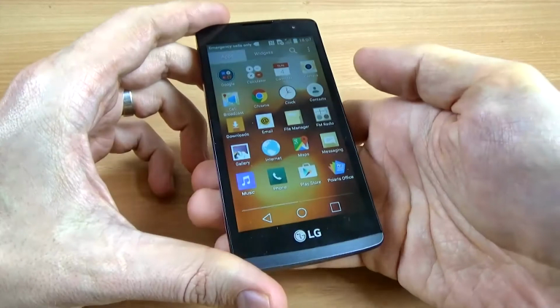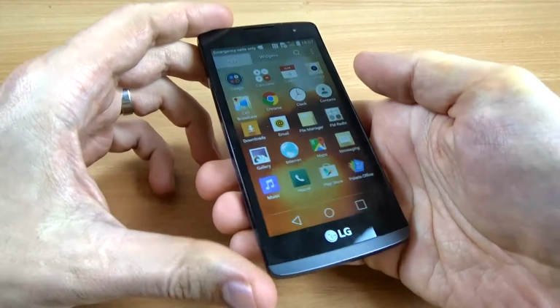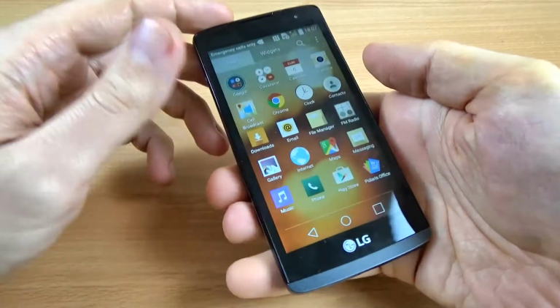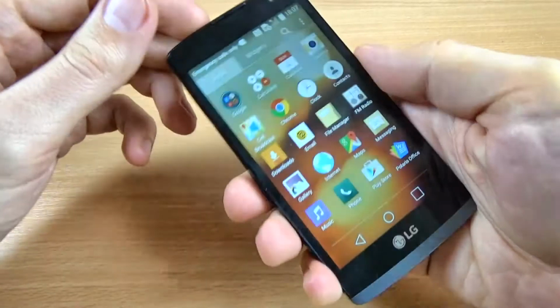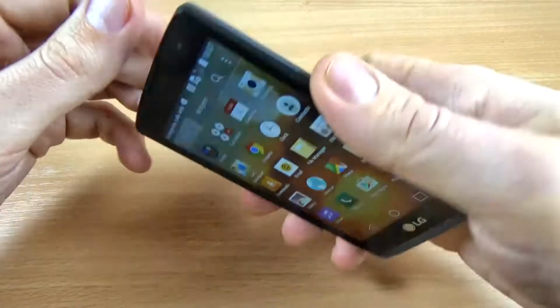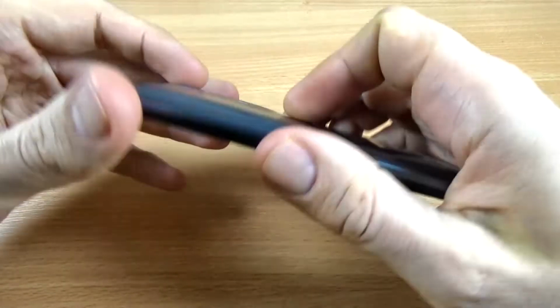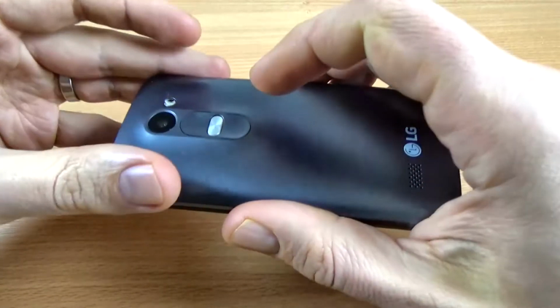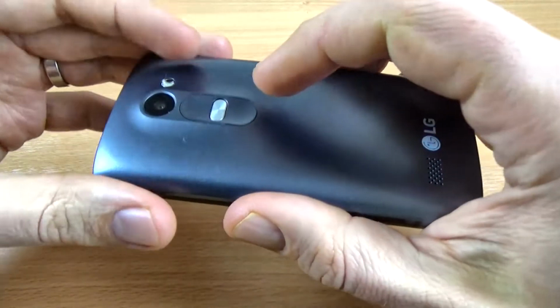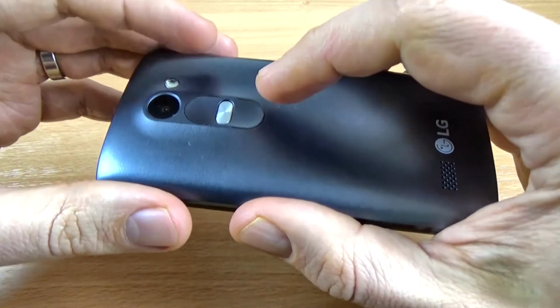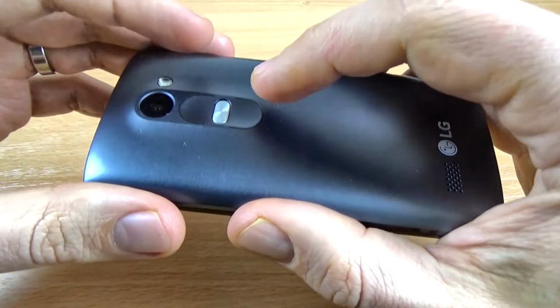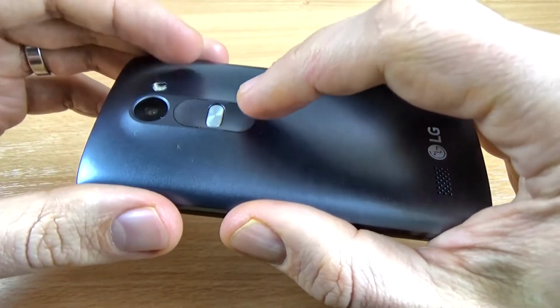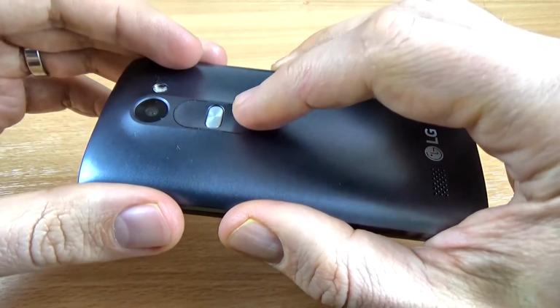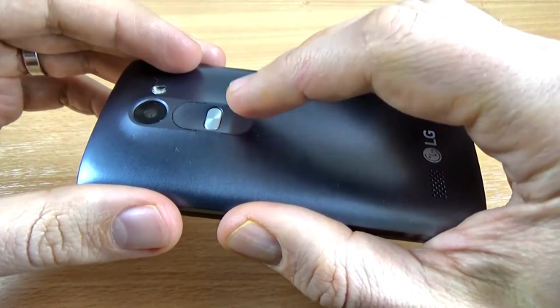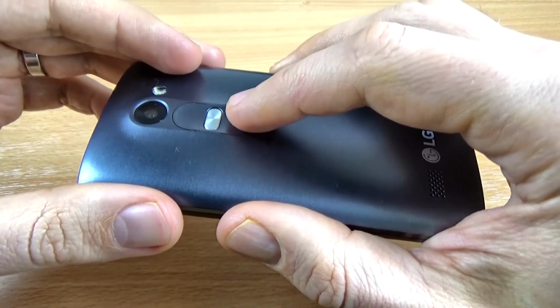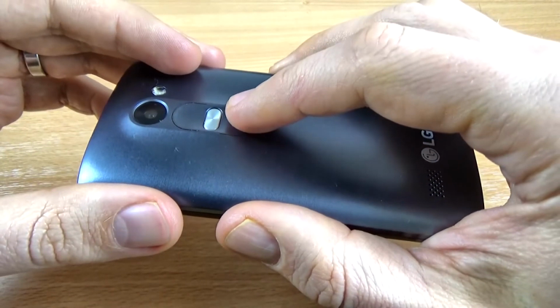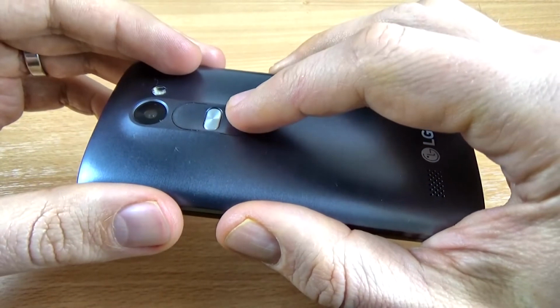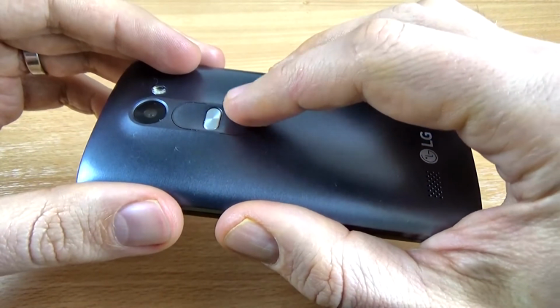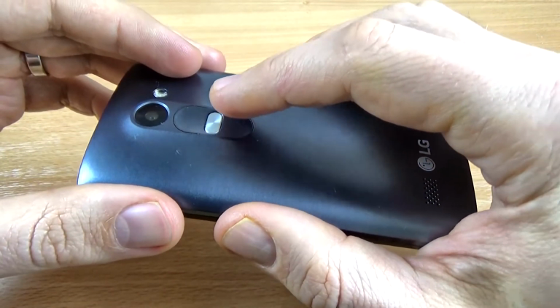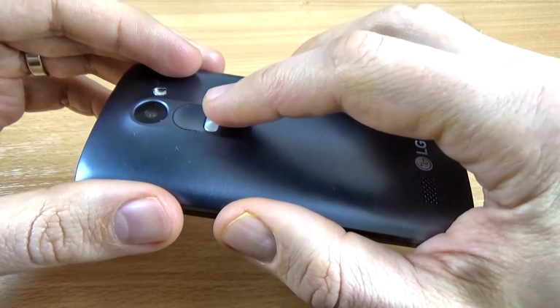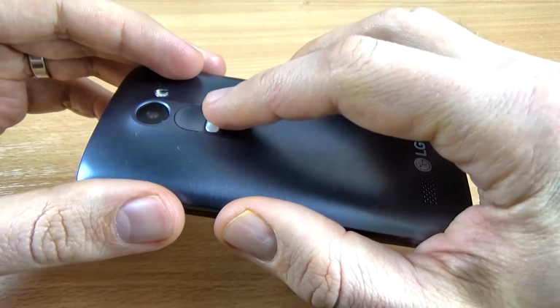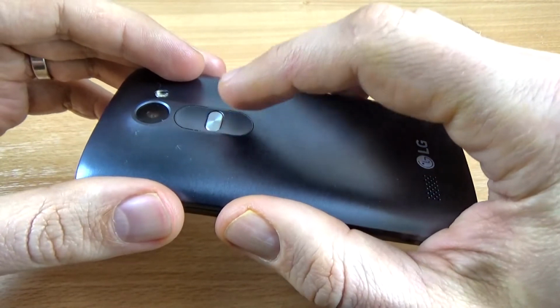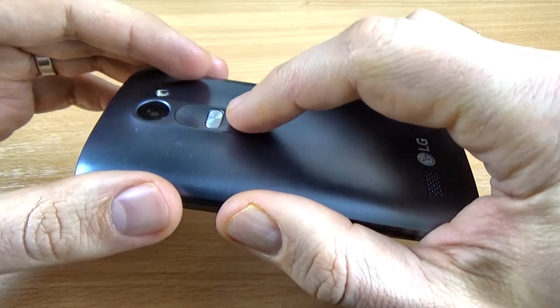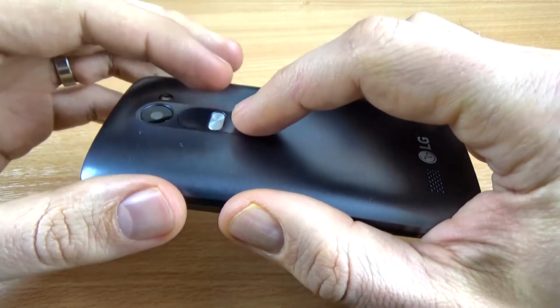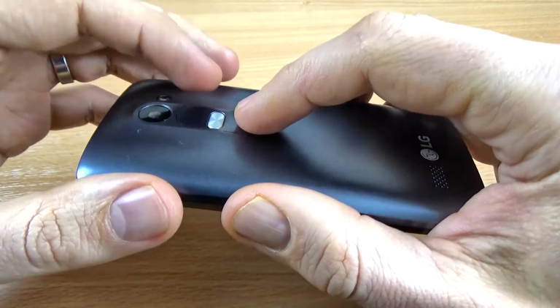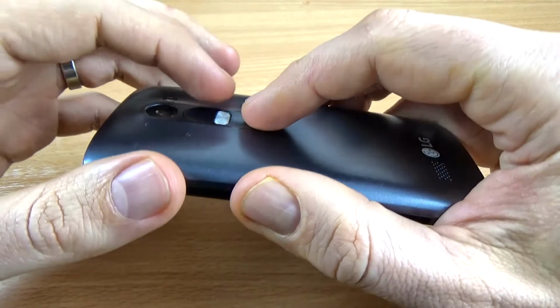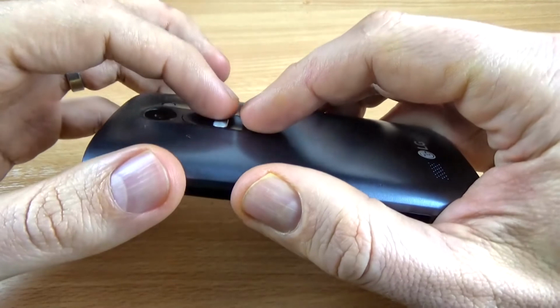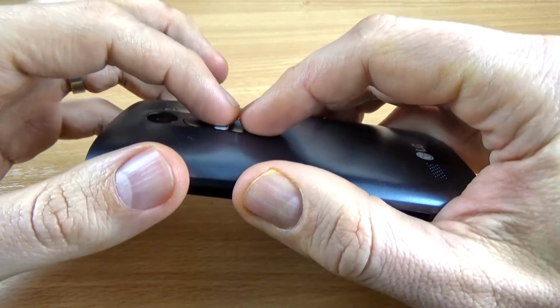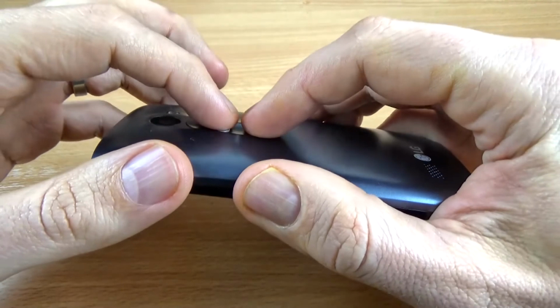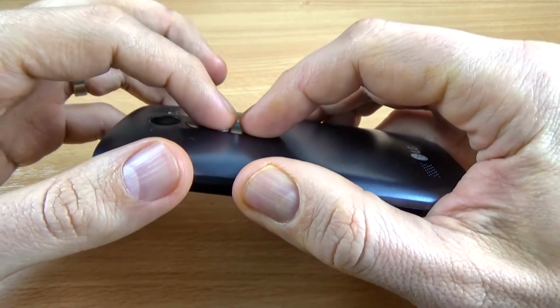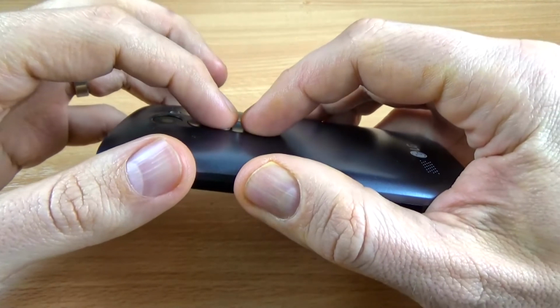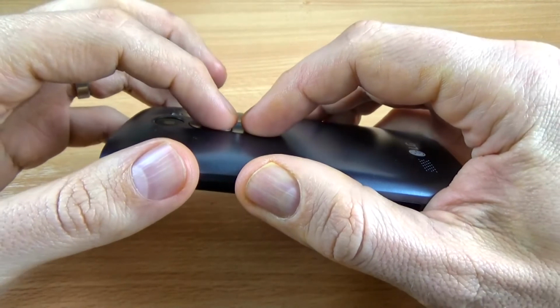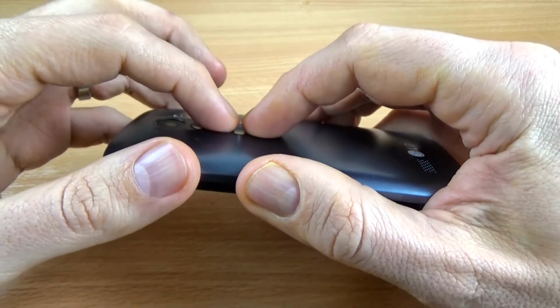For that you must press together the volume down button and the power button. Let's do it.